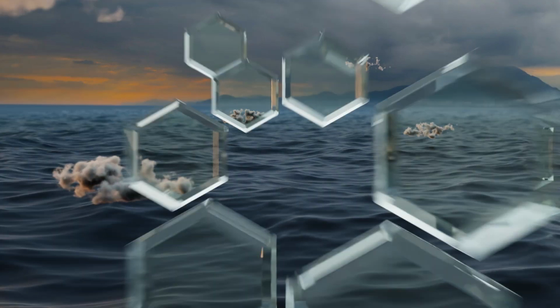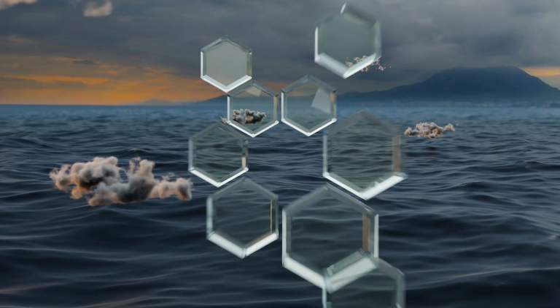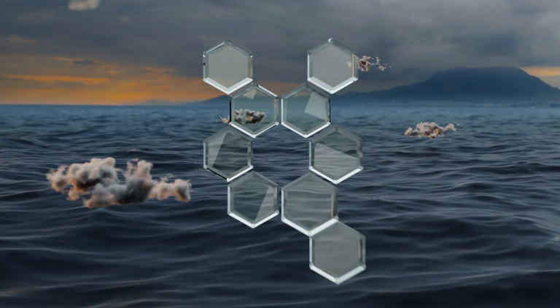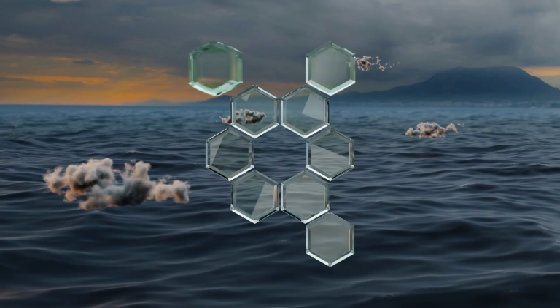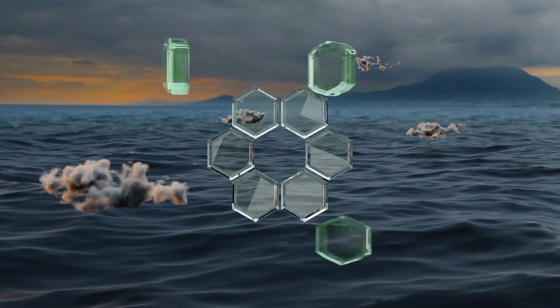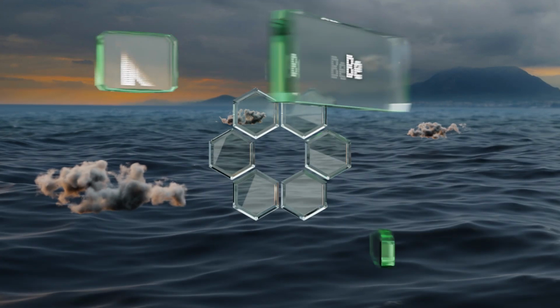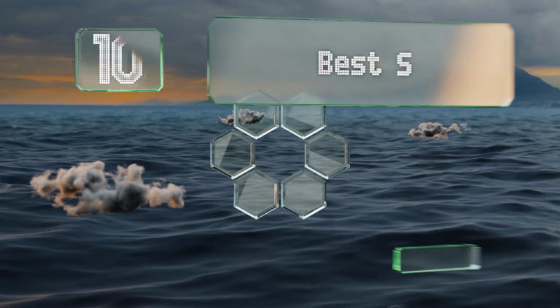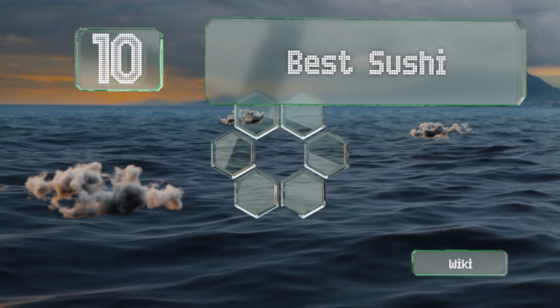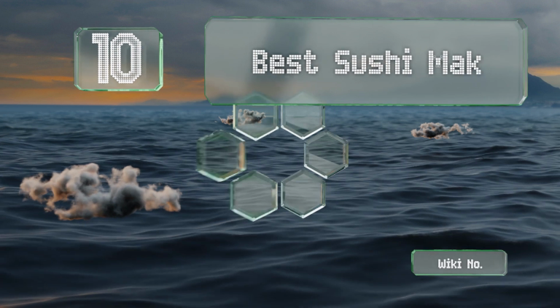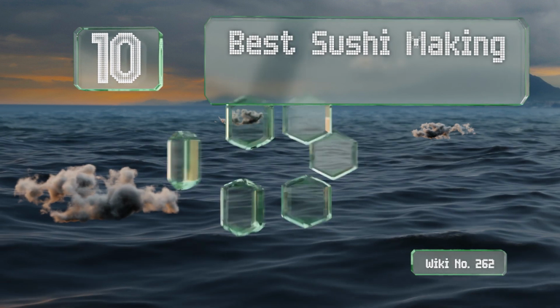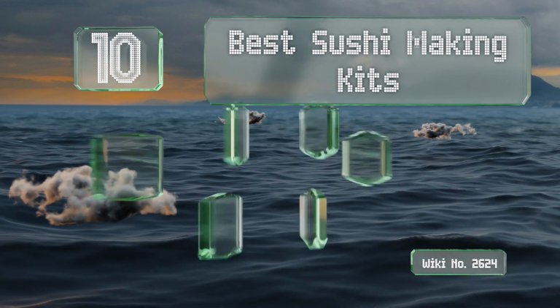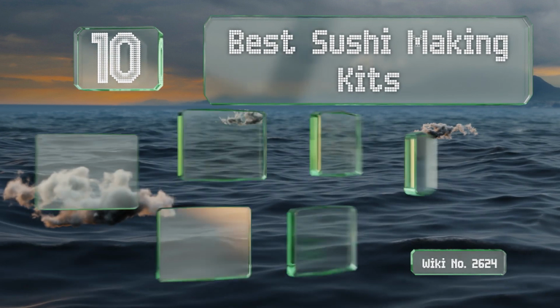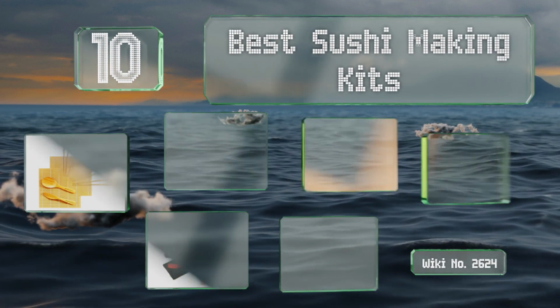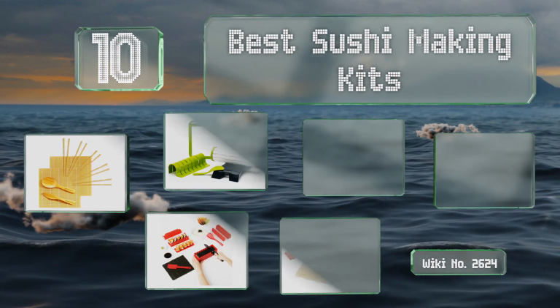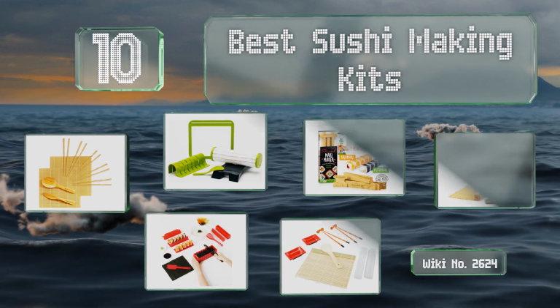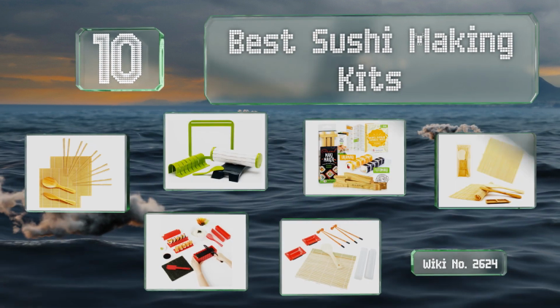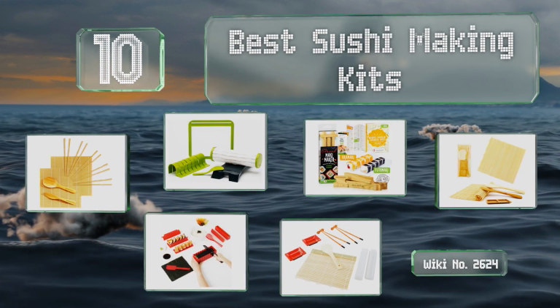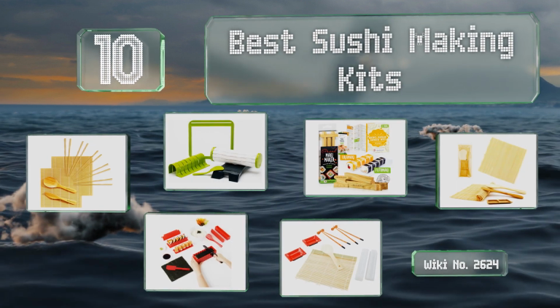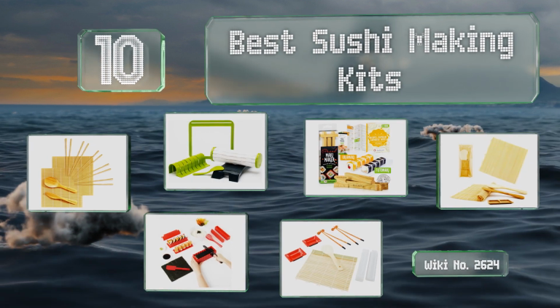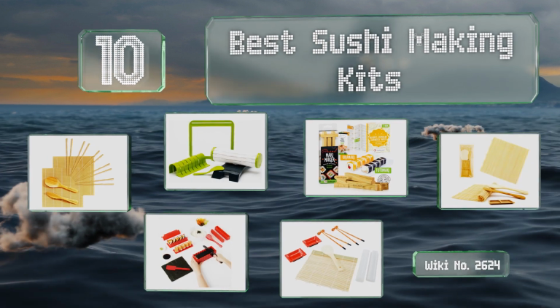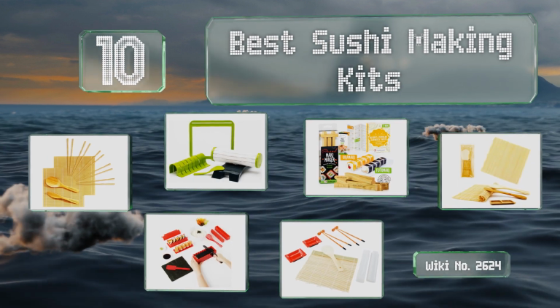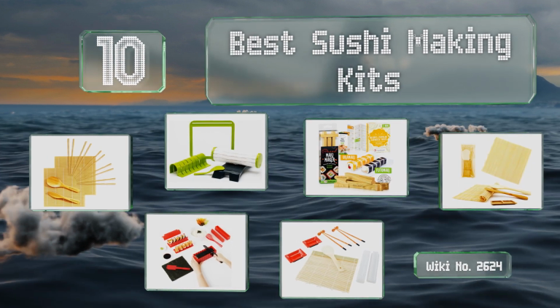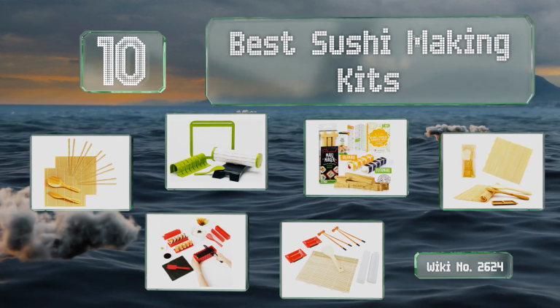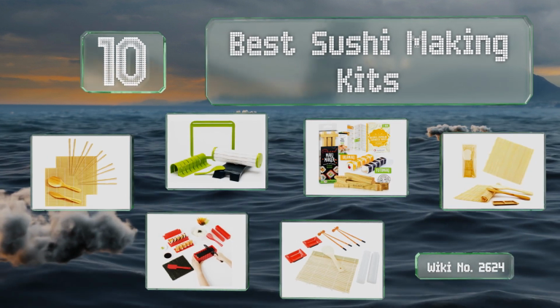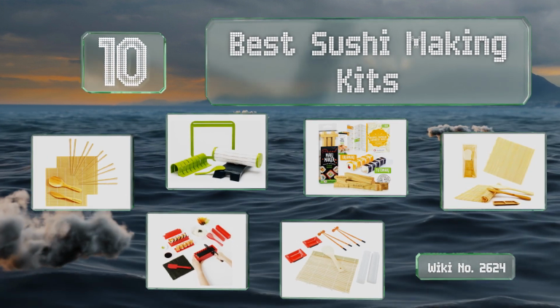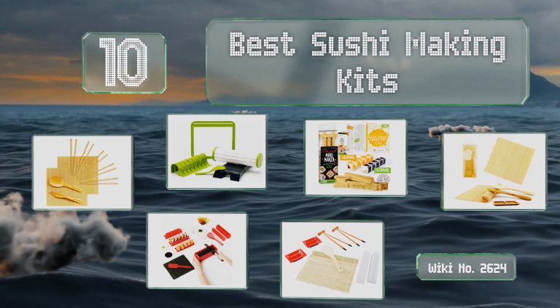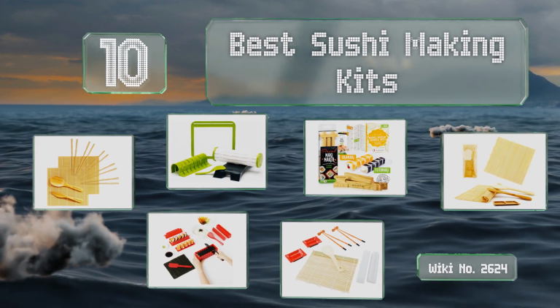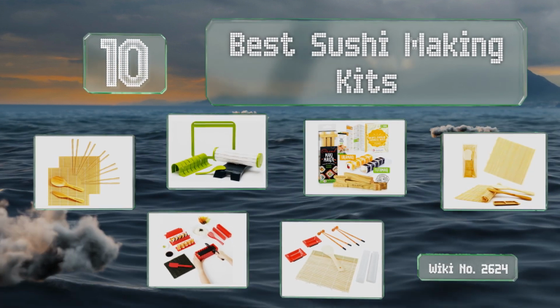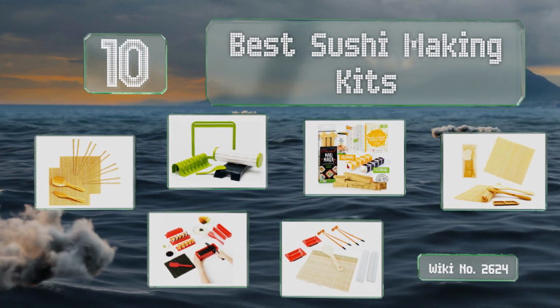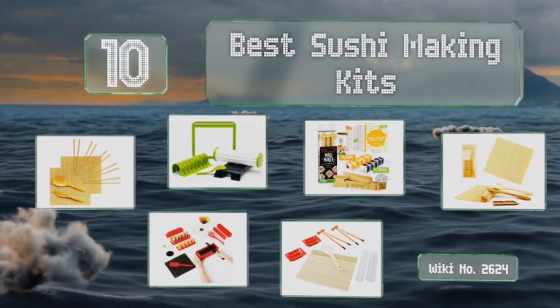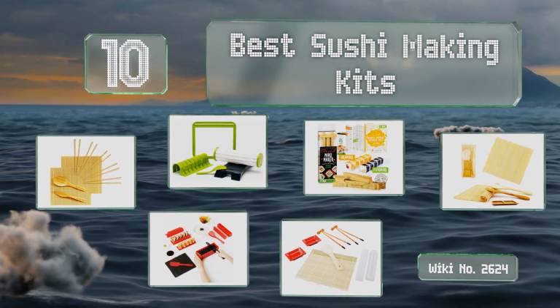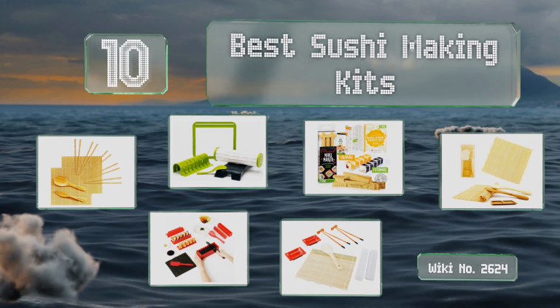EasyVid presents the 10 best sushi making kits. Let's get started with the list.